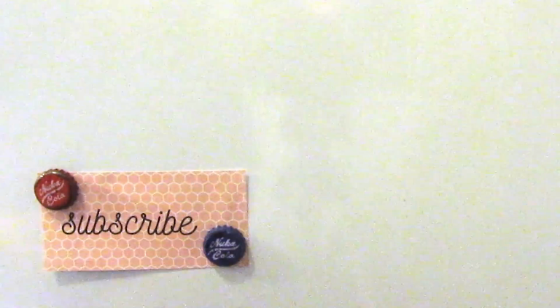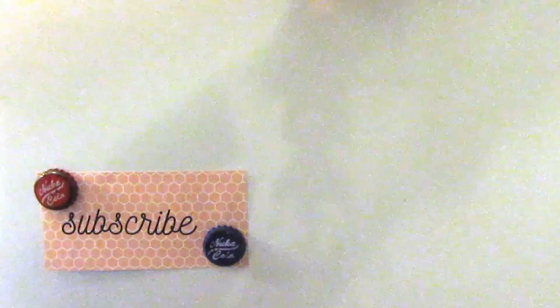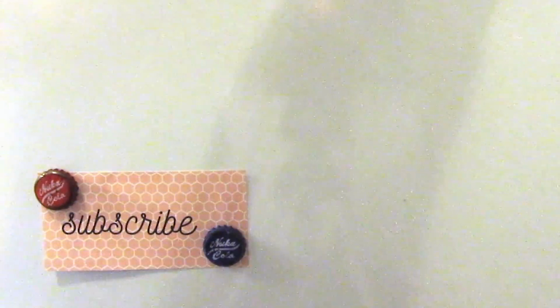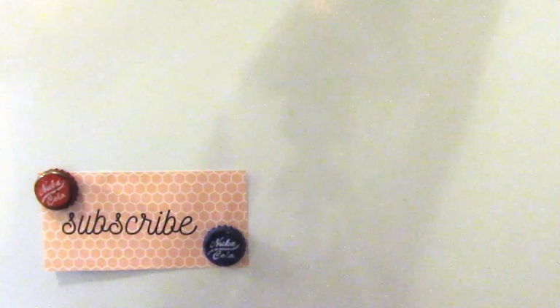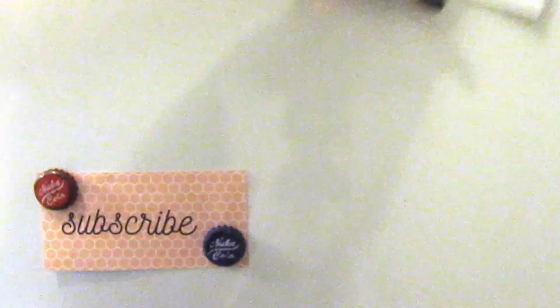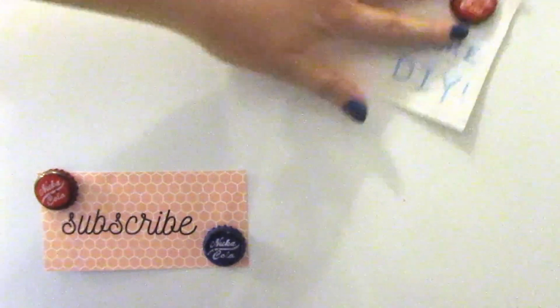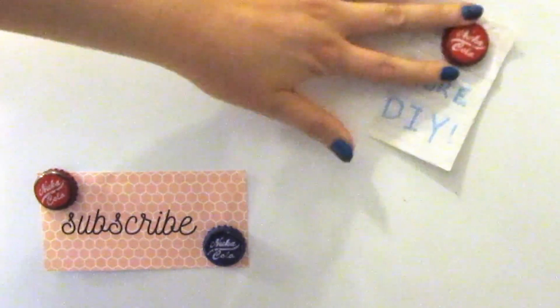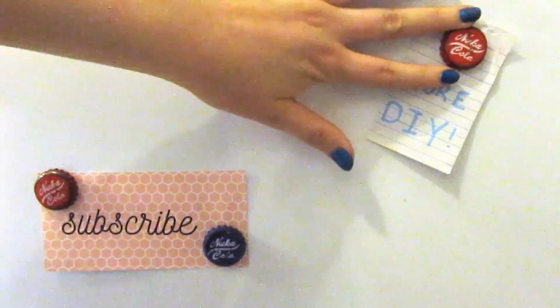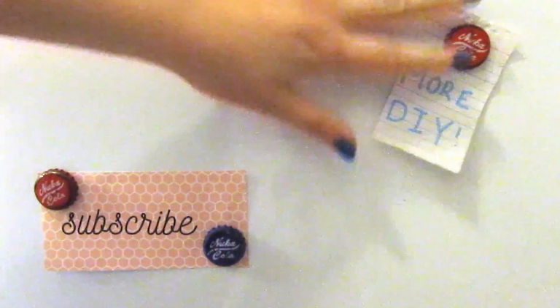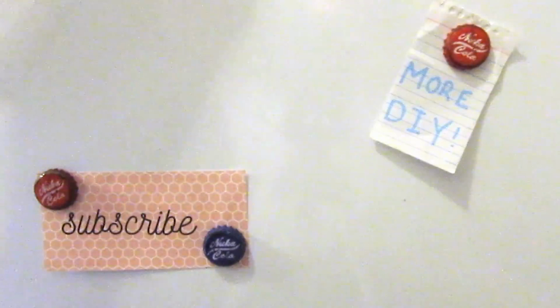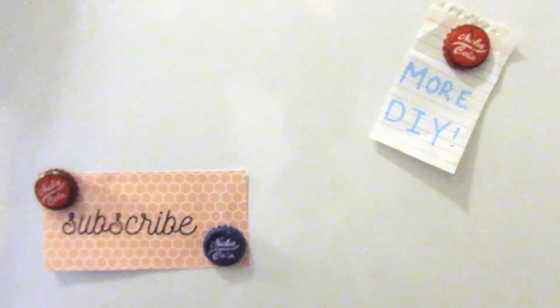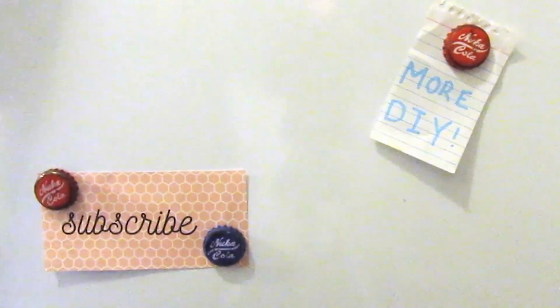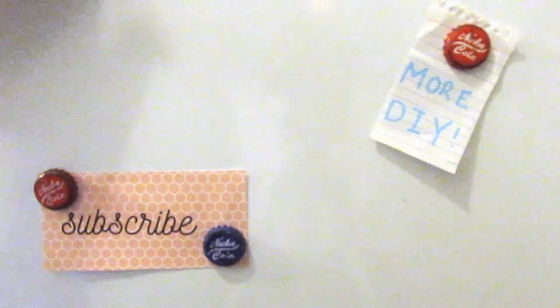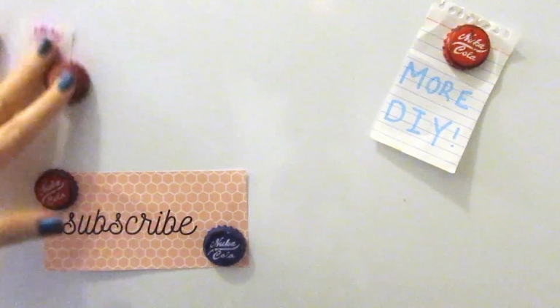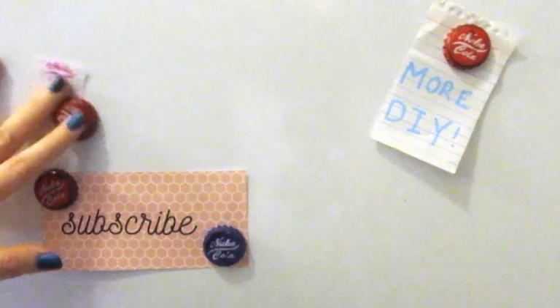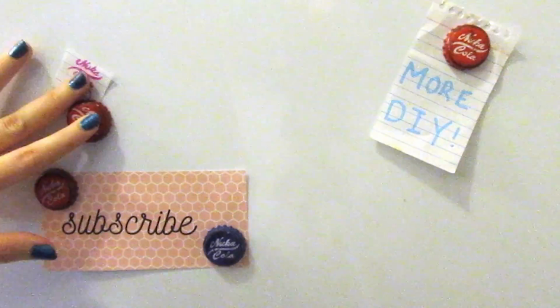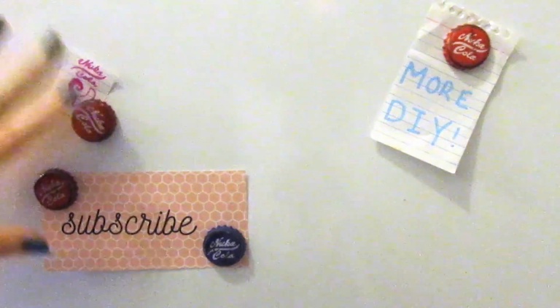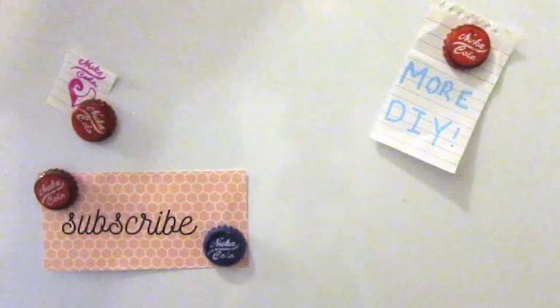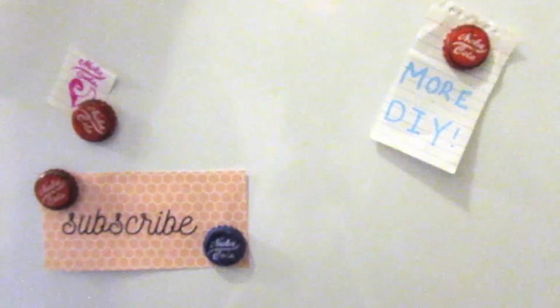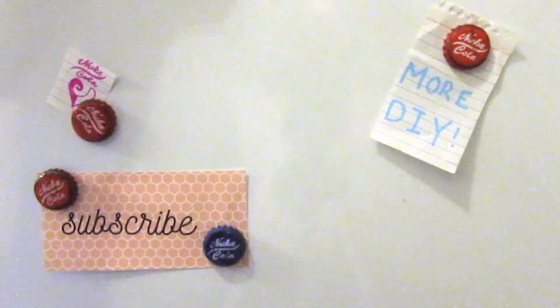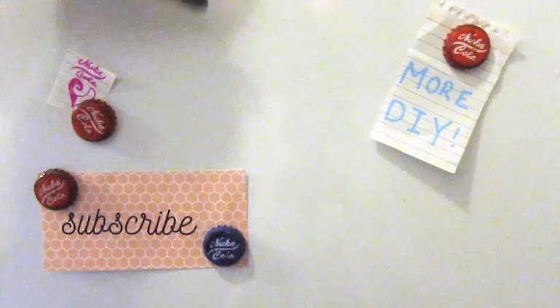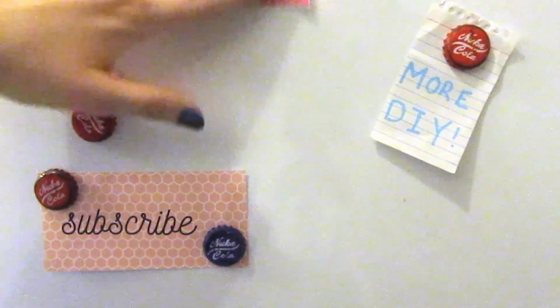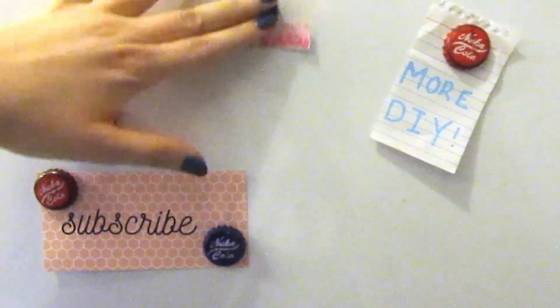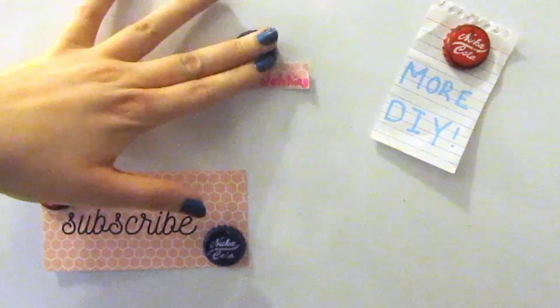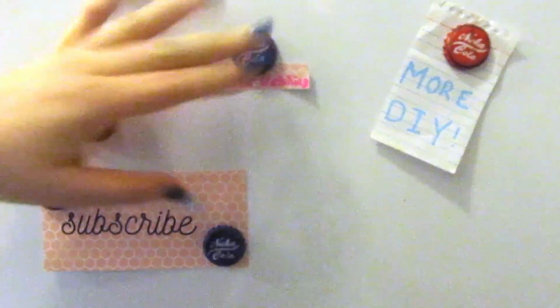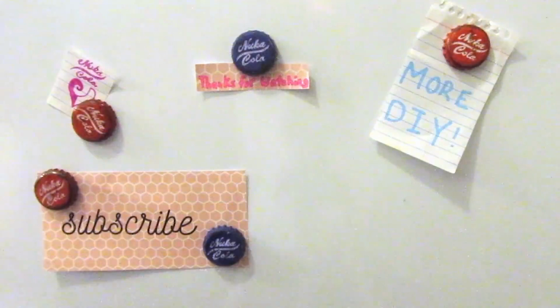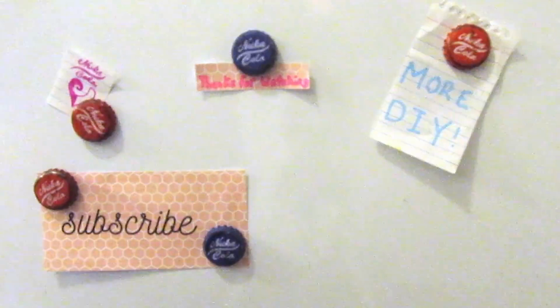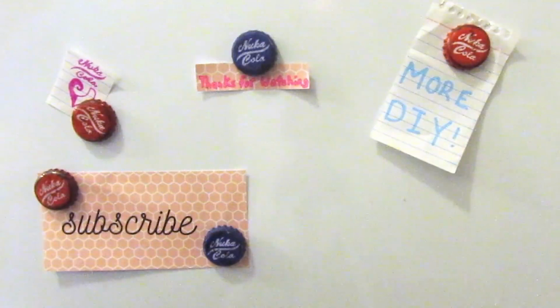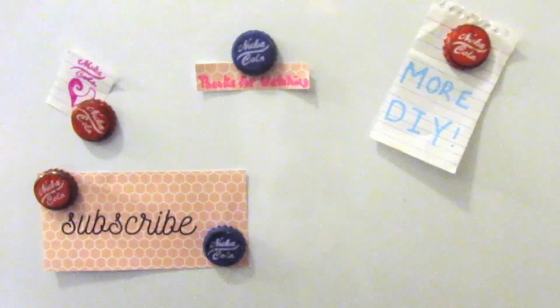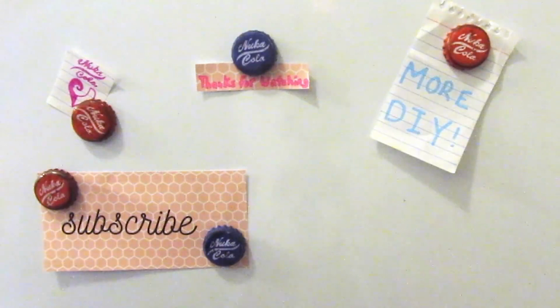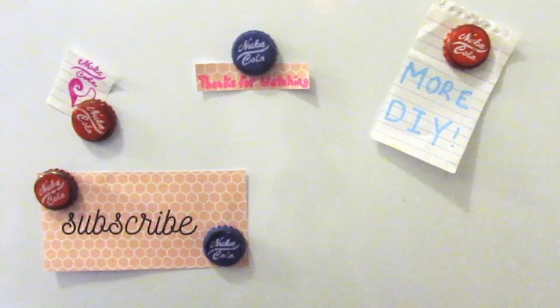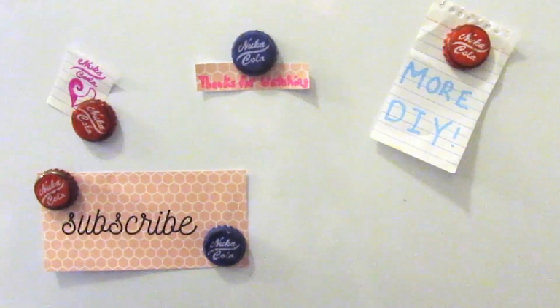If you enjoyed this tutorial, make sure to leave a like on this video and subscribe for more. Thanks for watching!